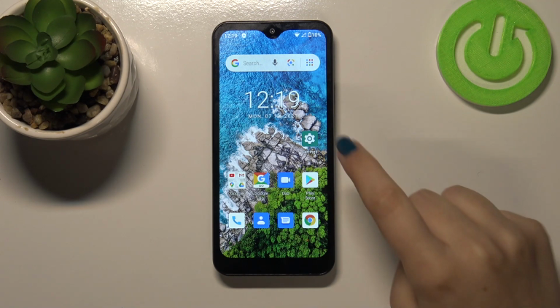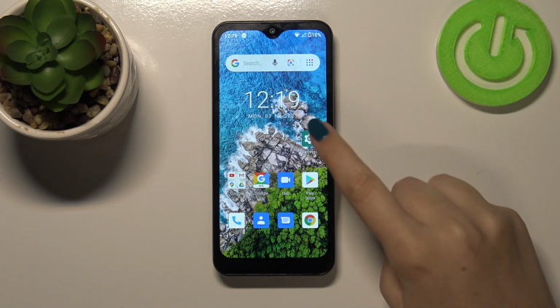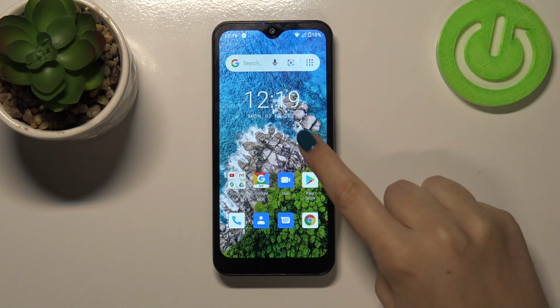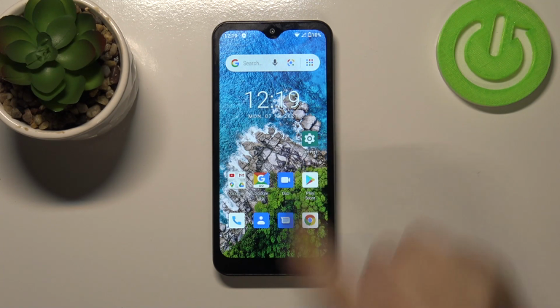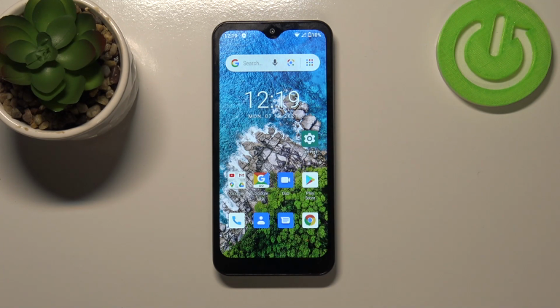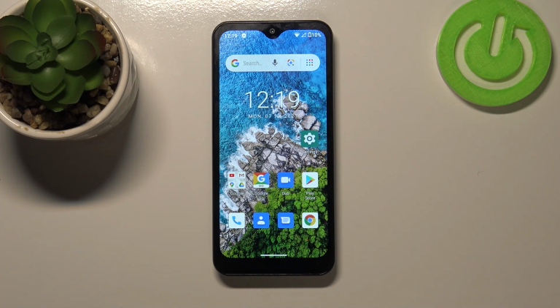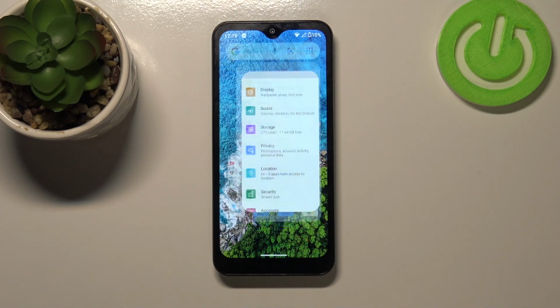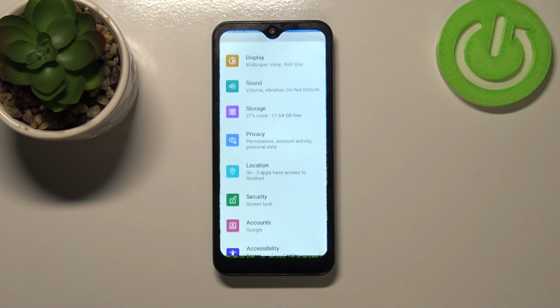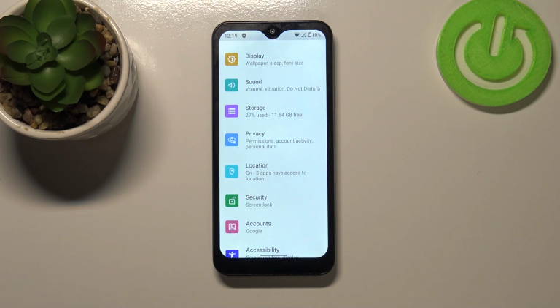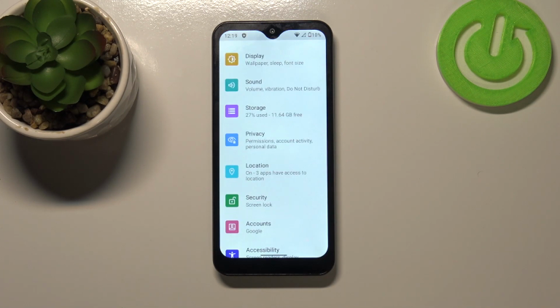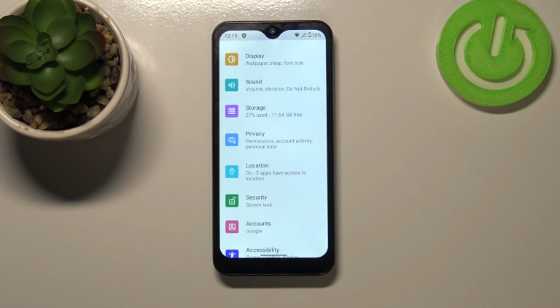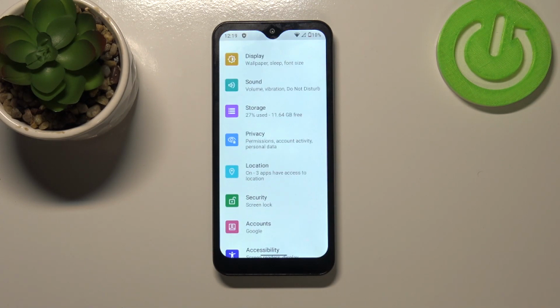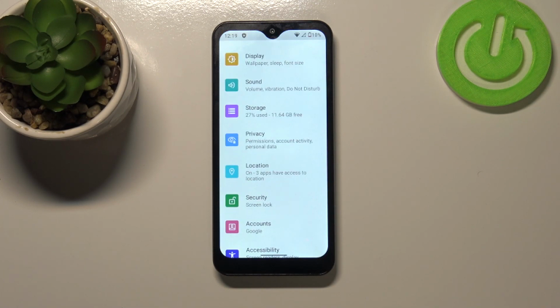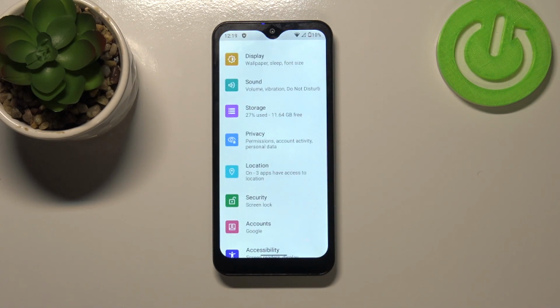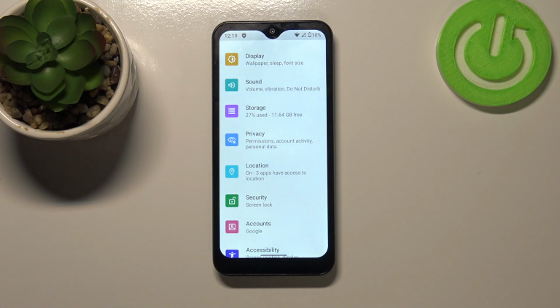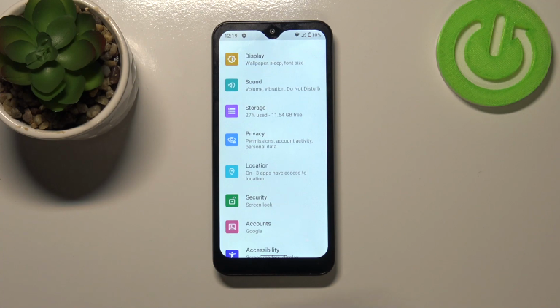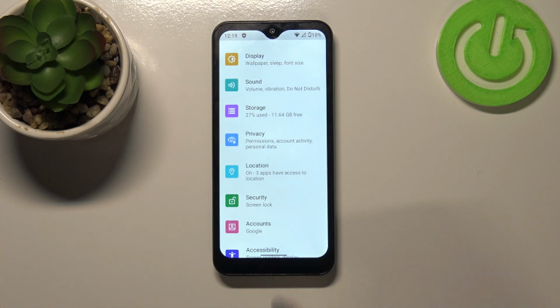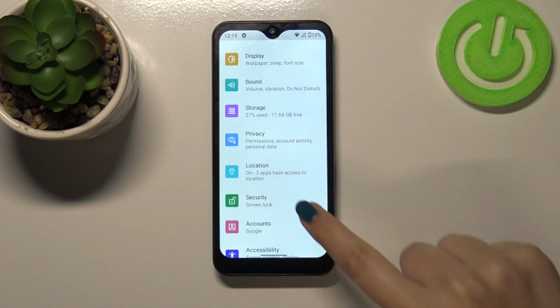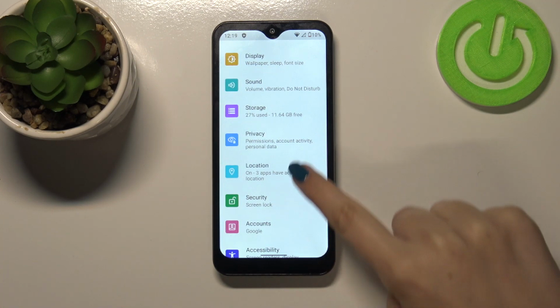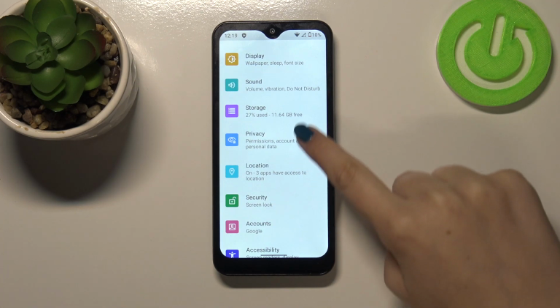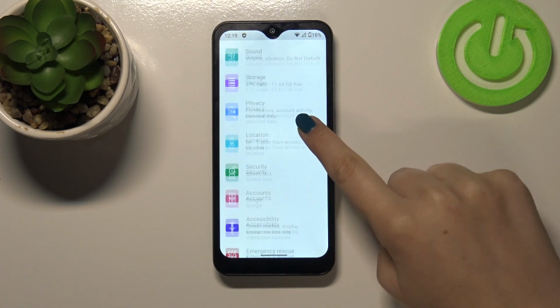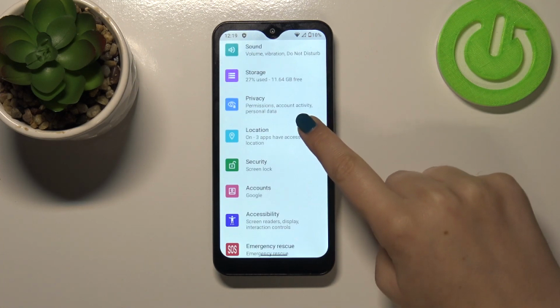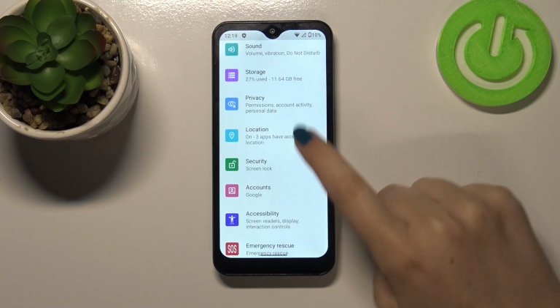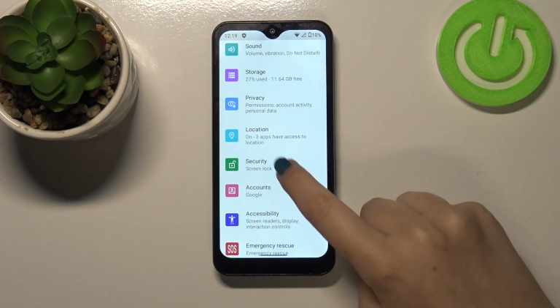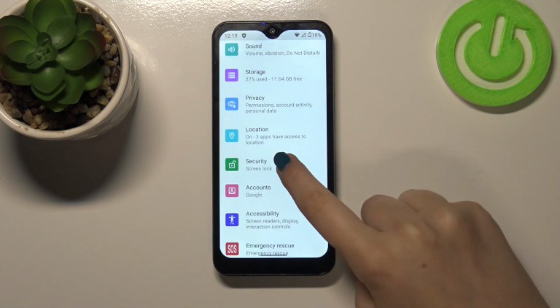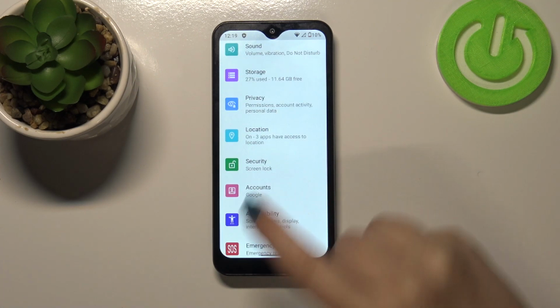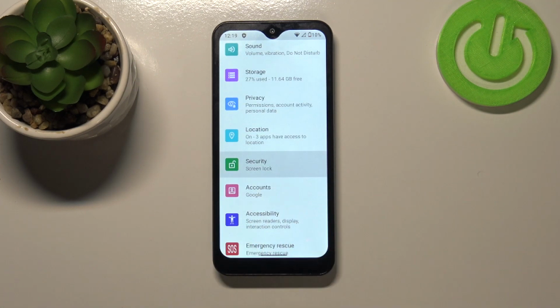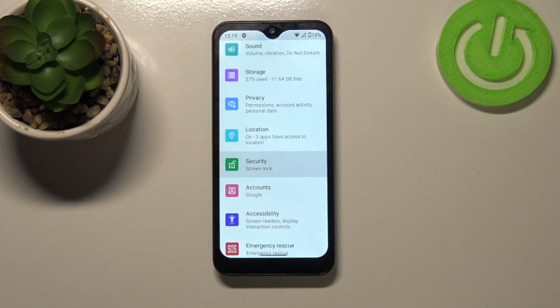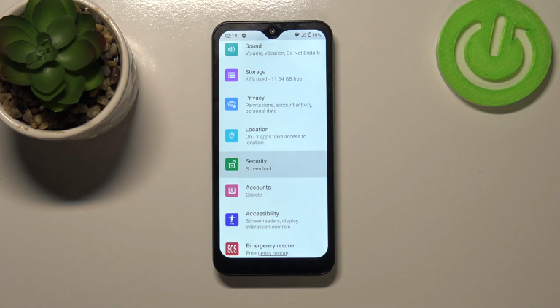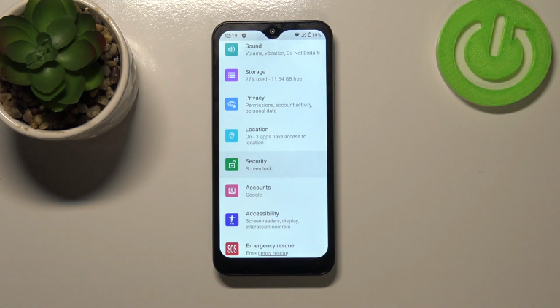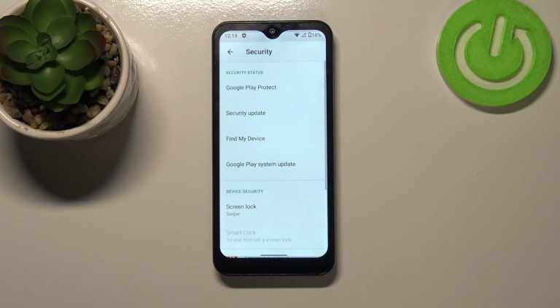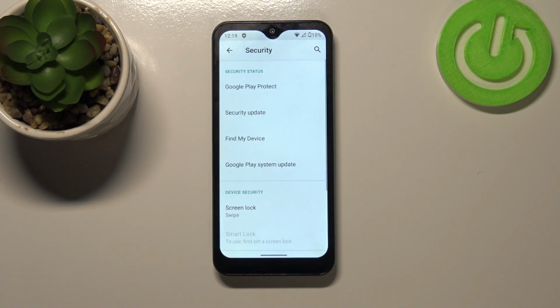First of all we have to enter the settings, so let's tap on it and here let's scroll in order to find Security.